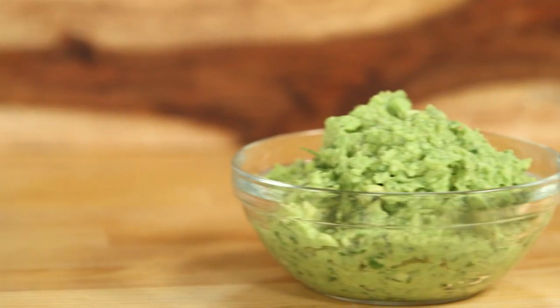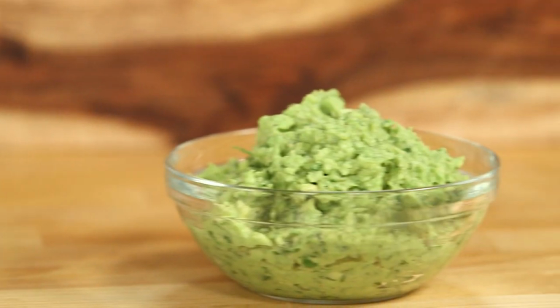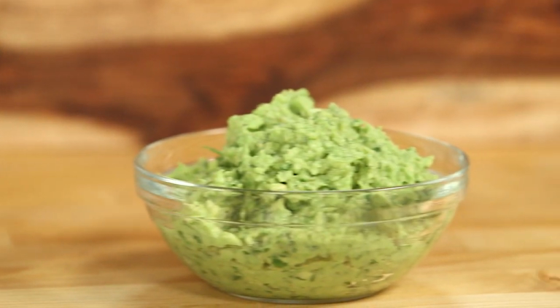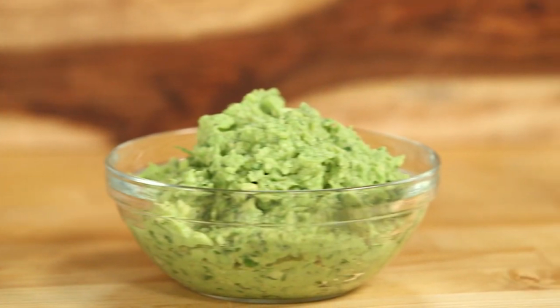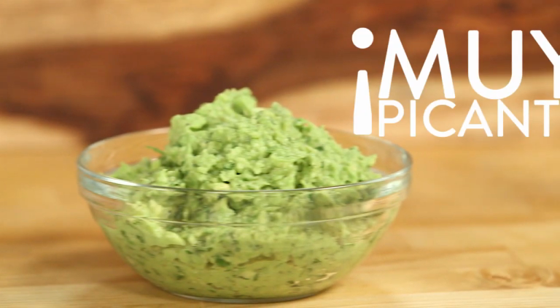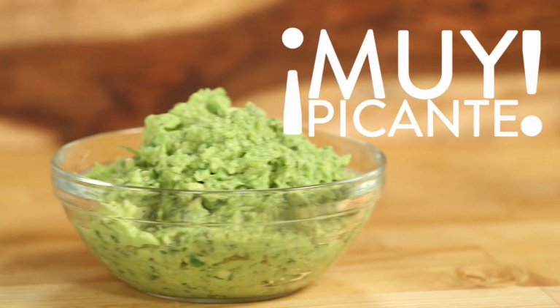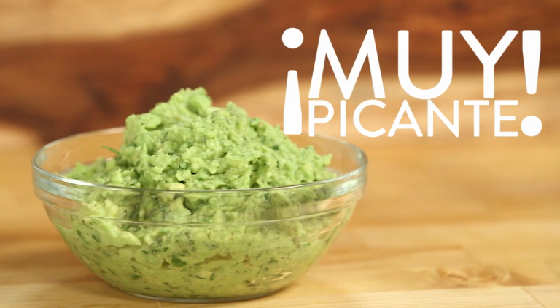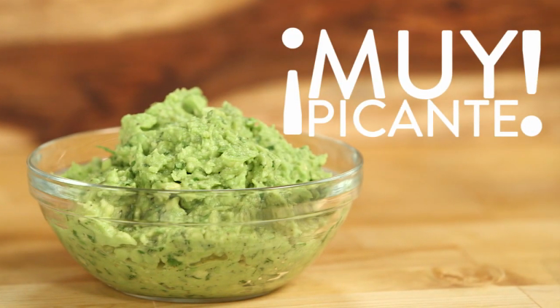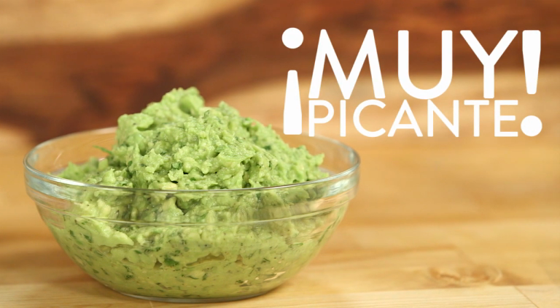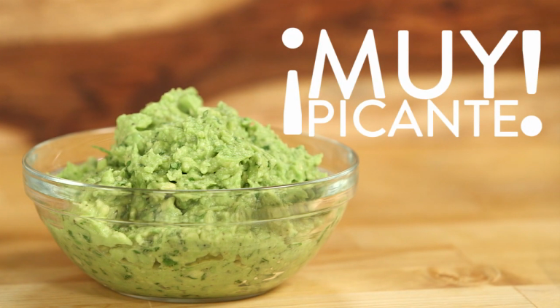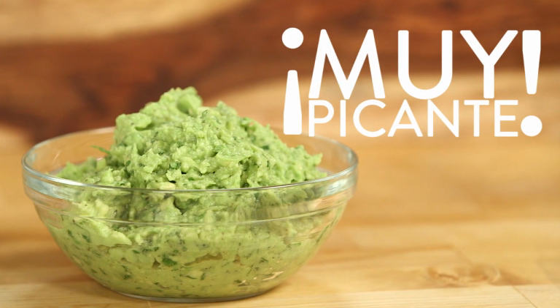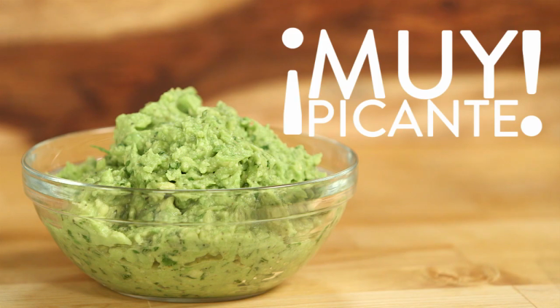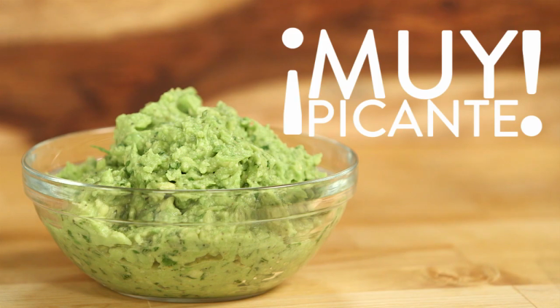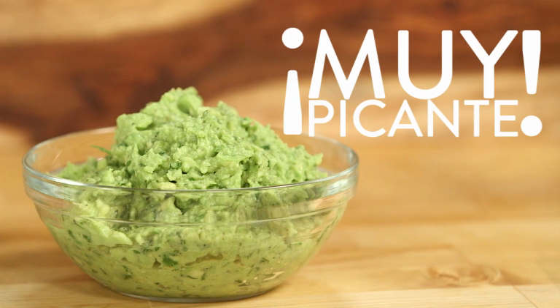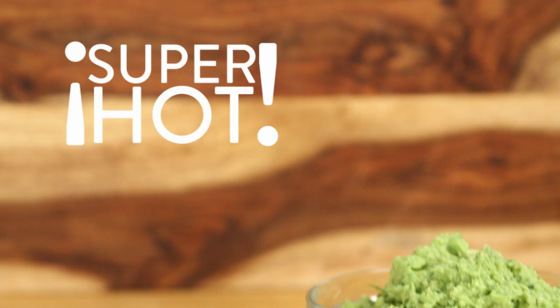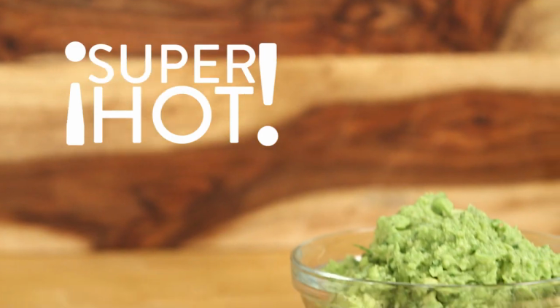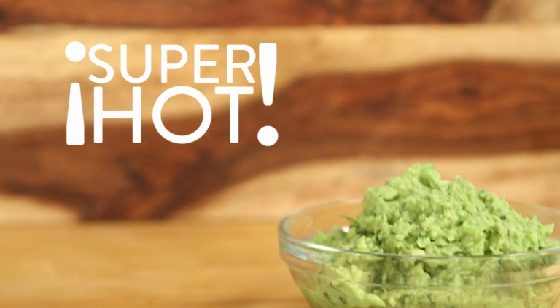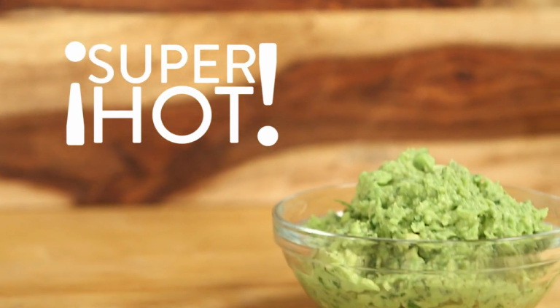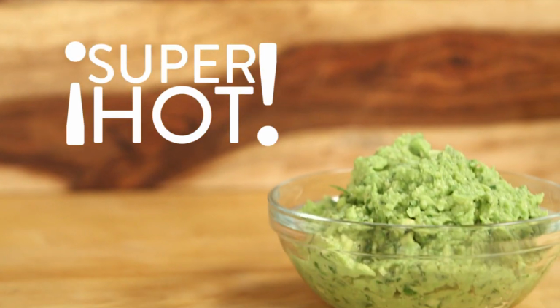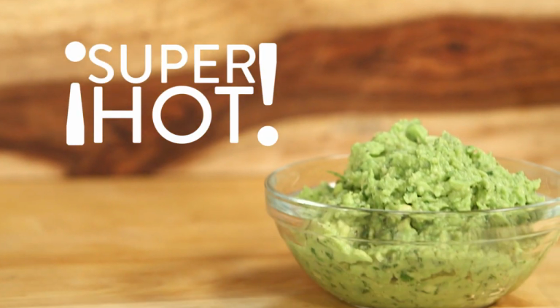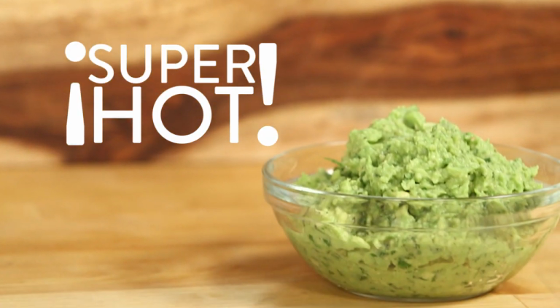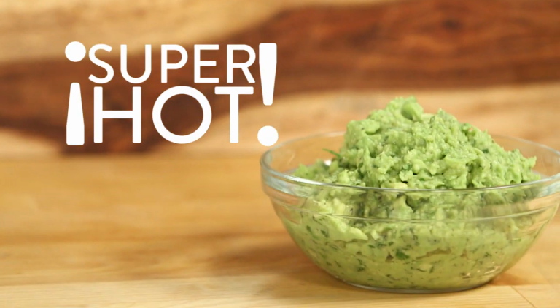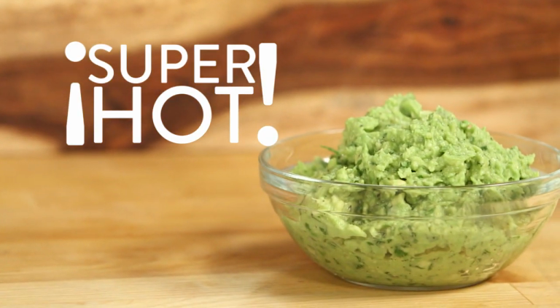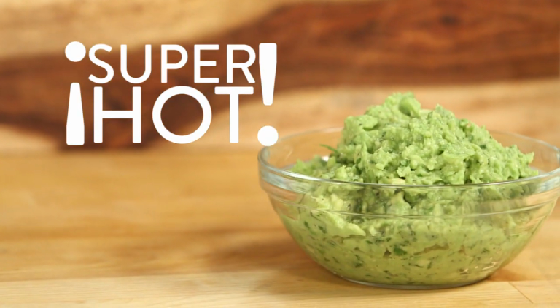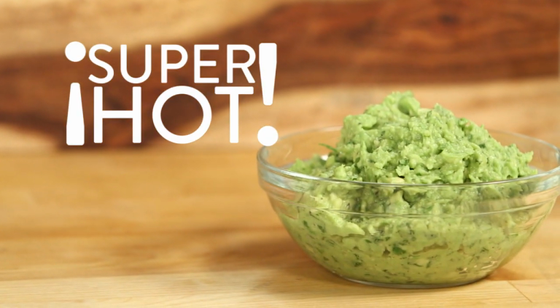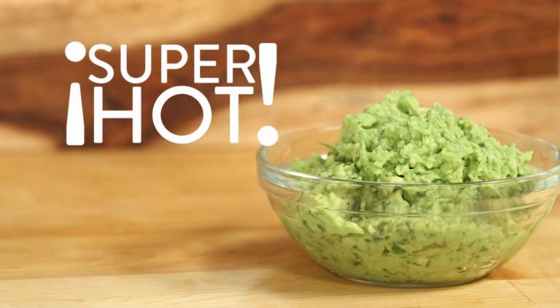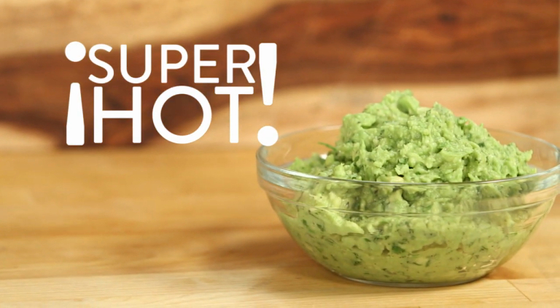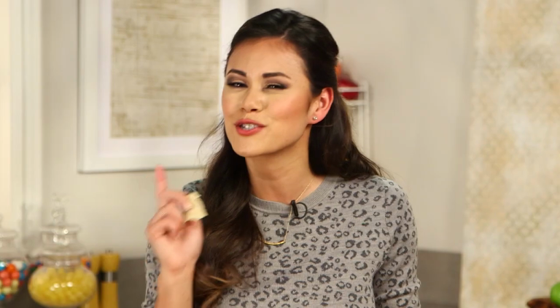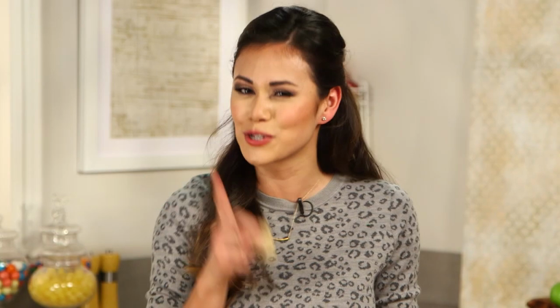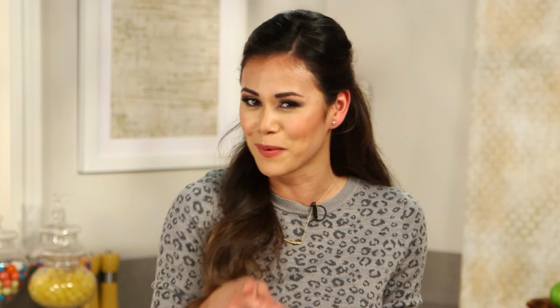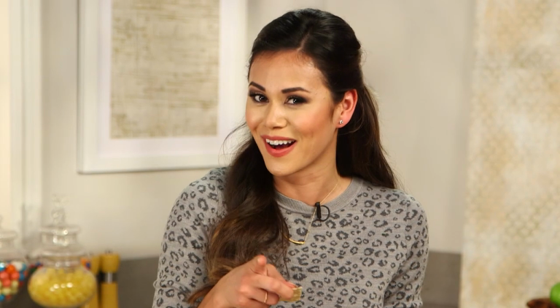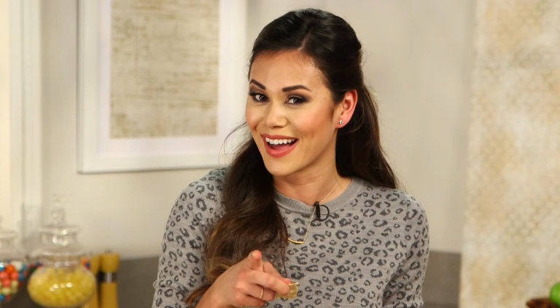Oh man, I love this stuff. I like spice like I like my men — super hot.